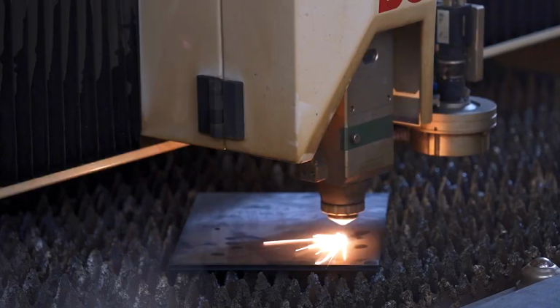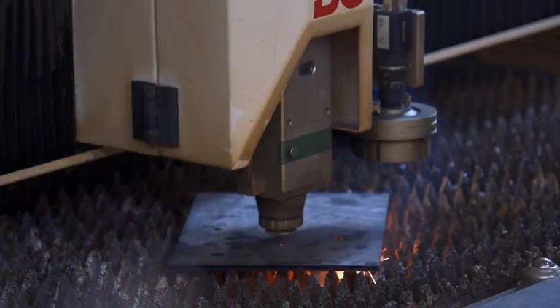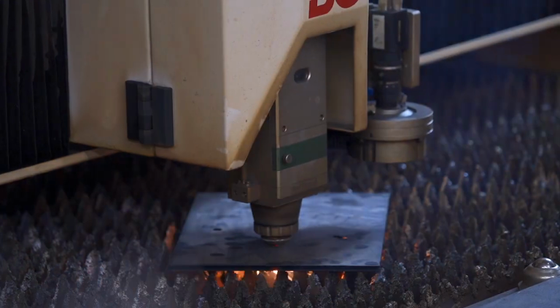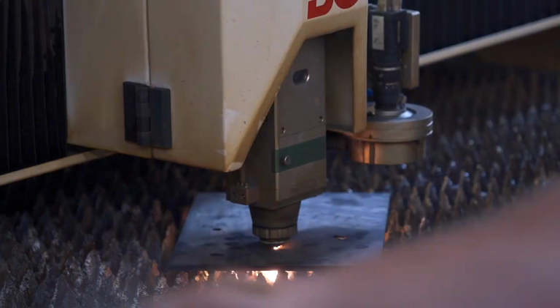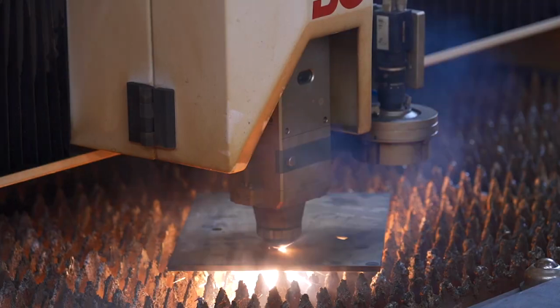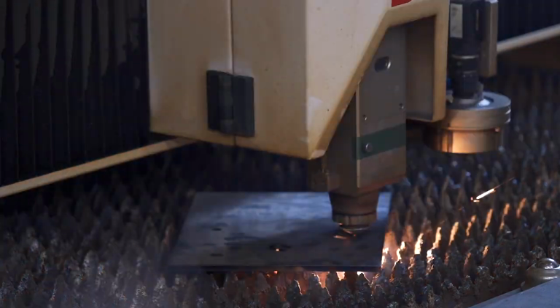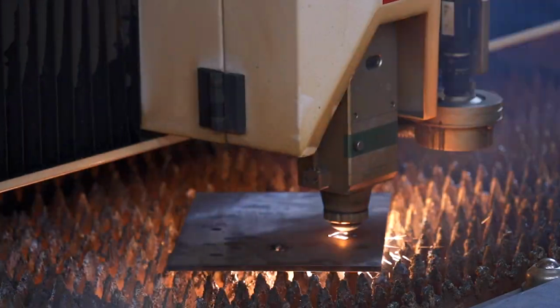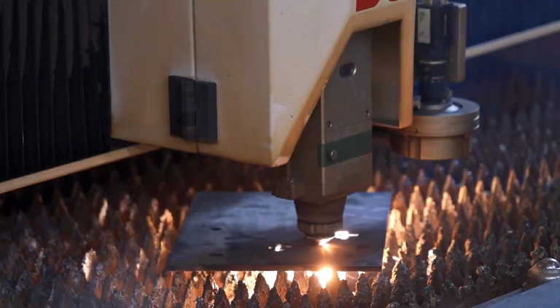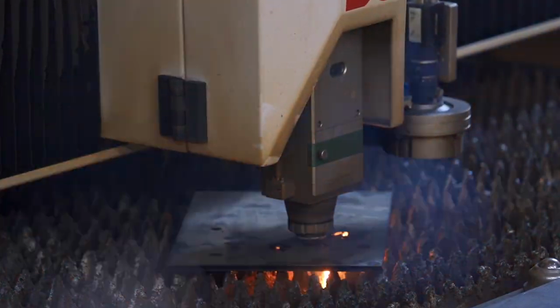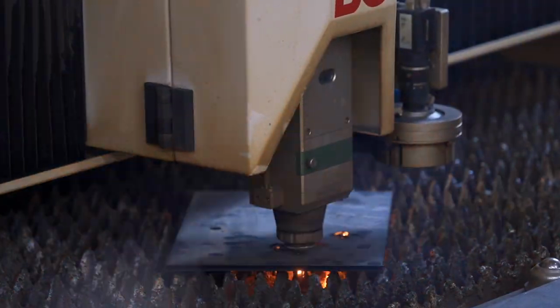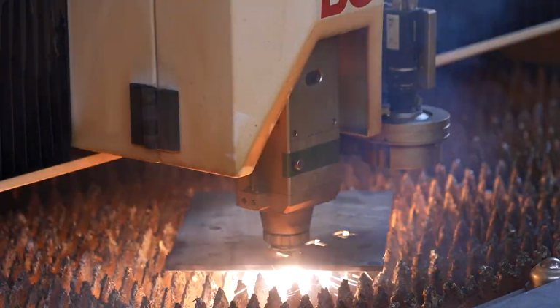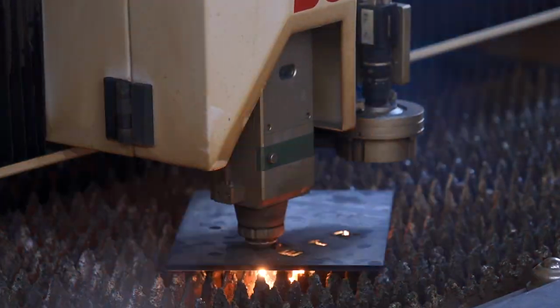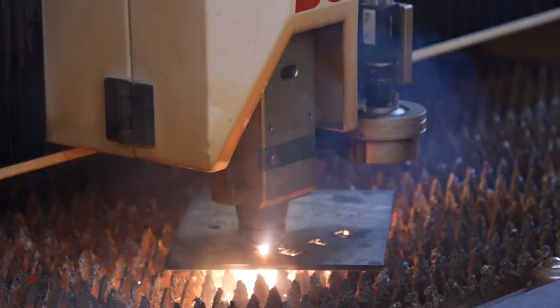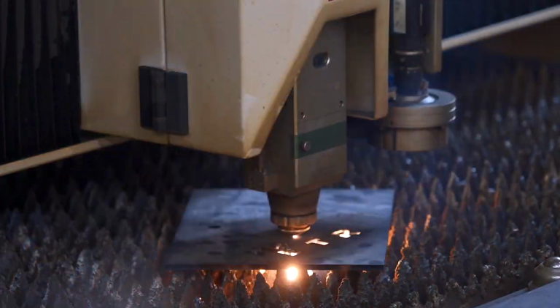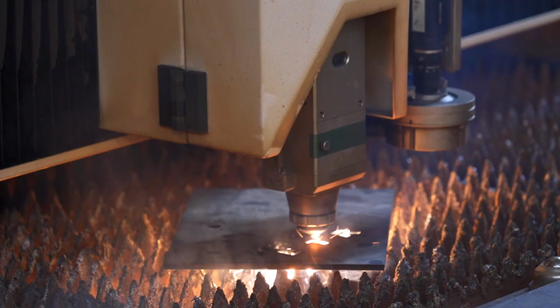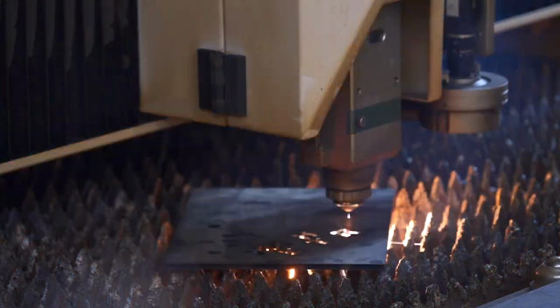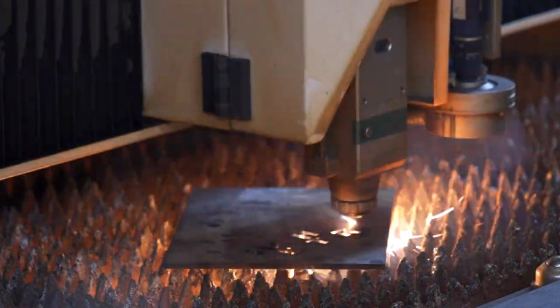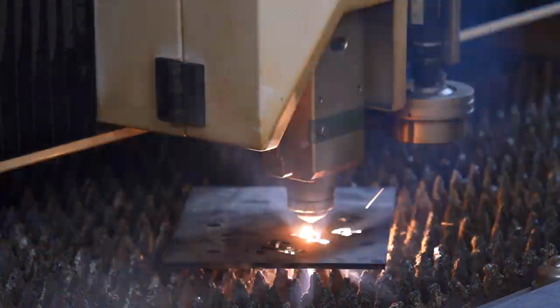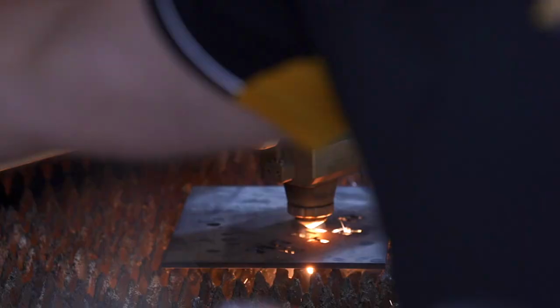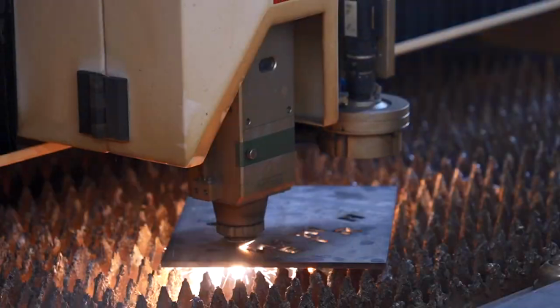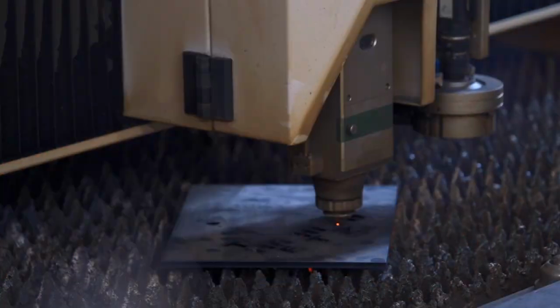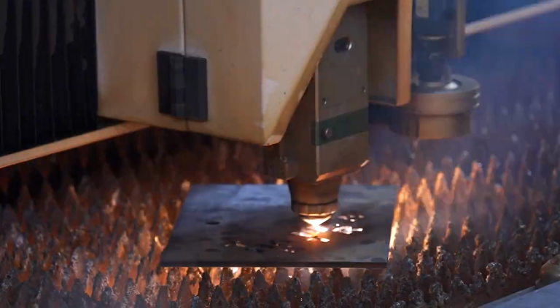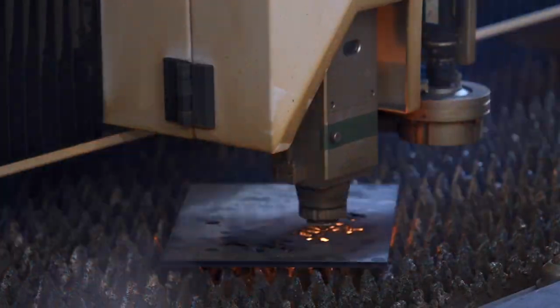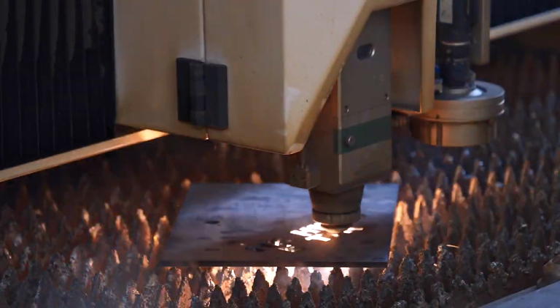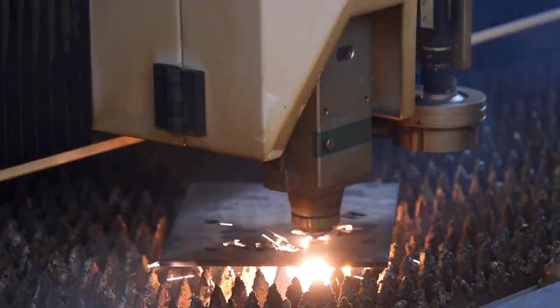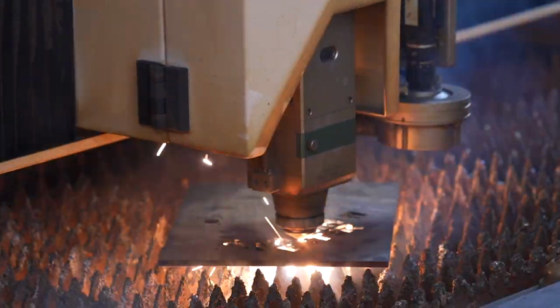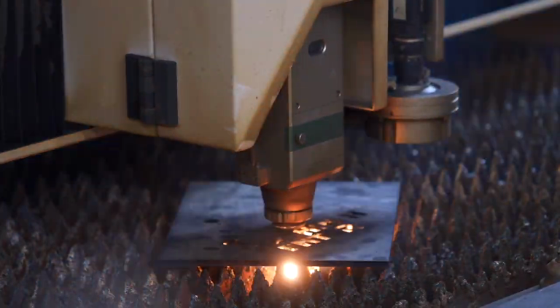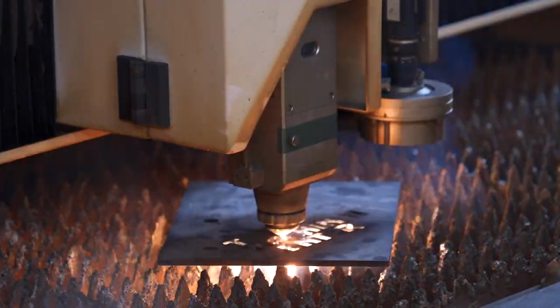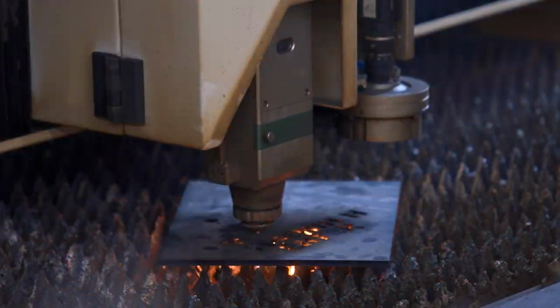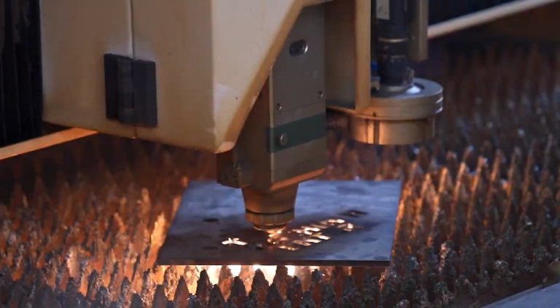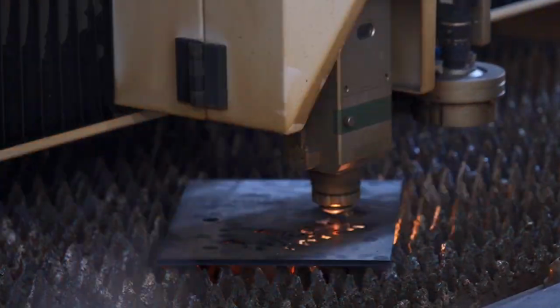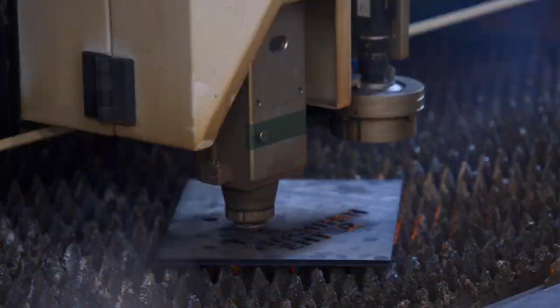When cutting with oxygen — that's for mild steel — it actually creates a small plasma flame, and that's what you use to cut.